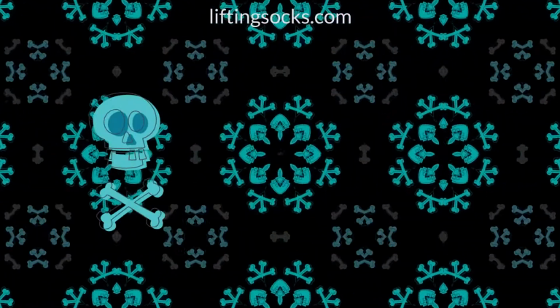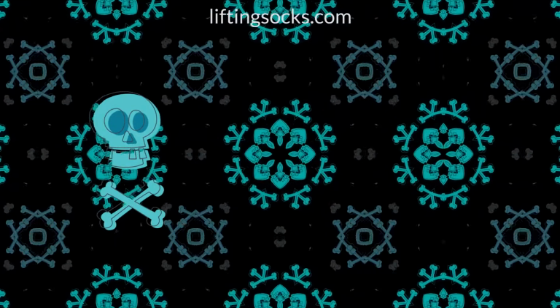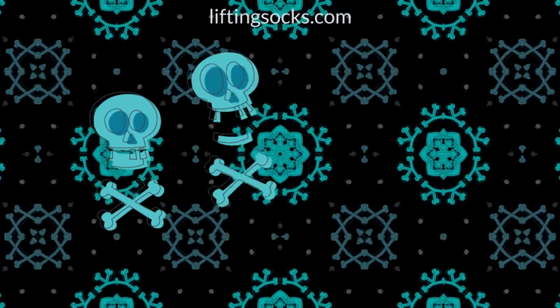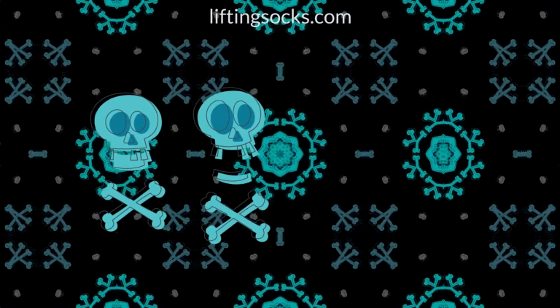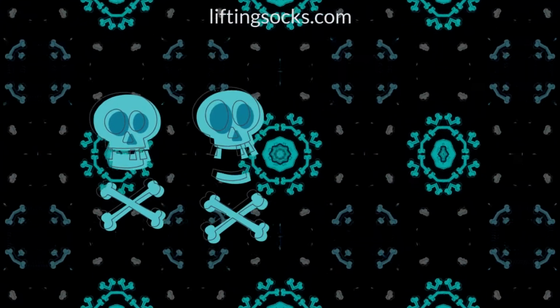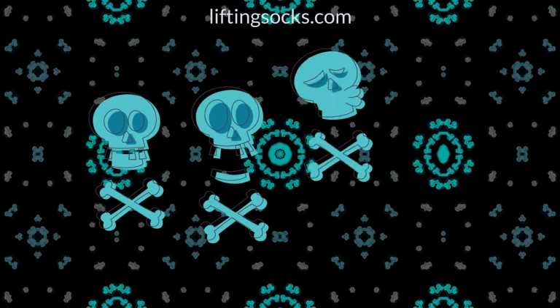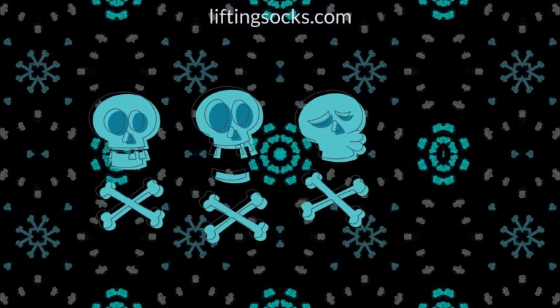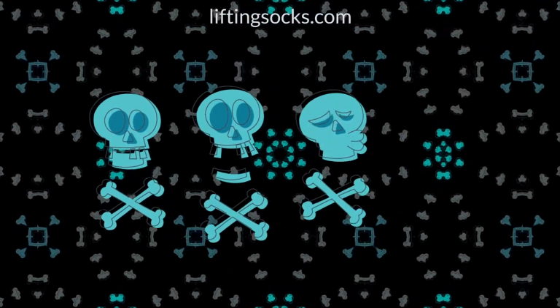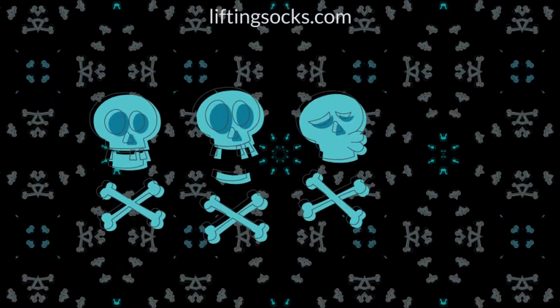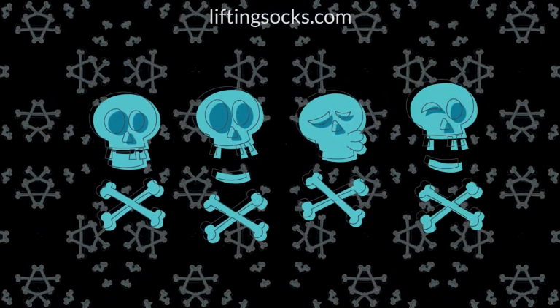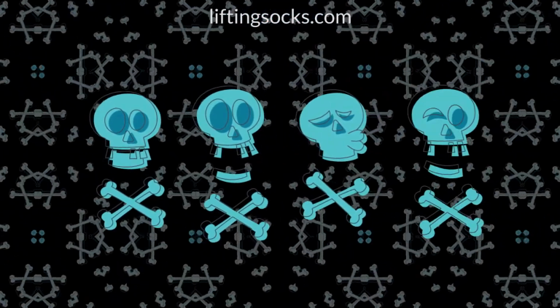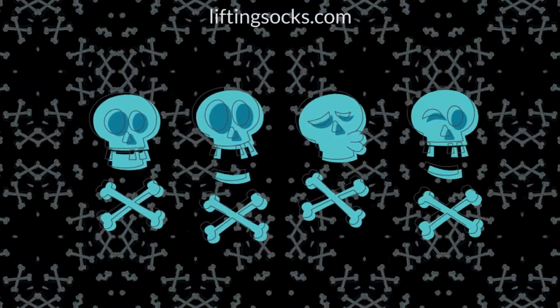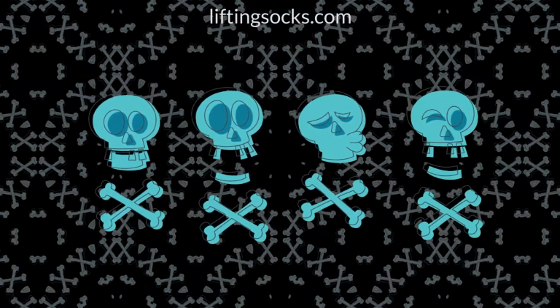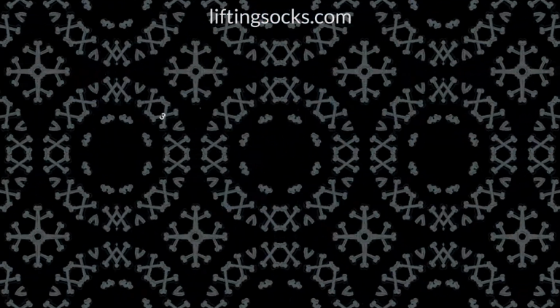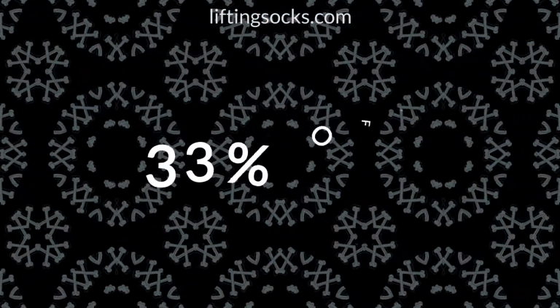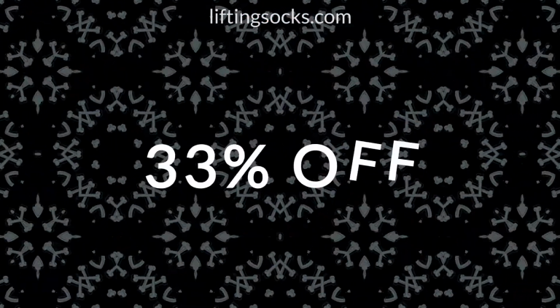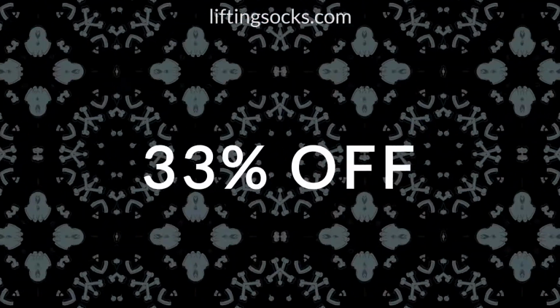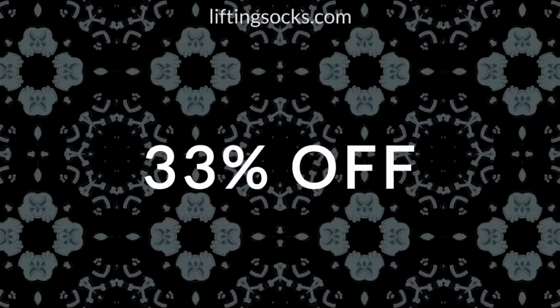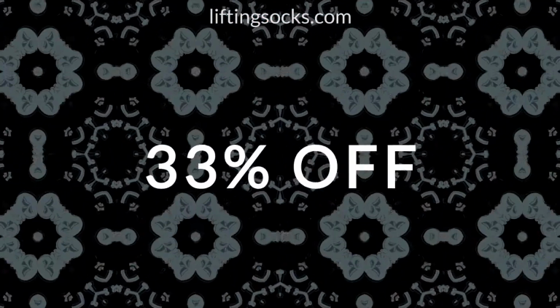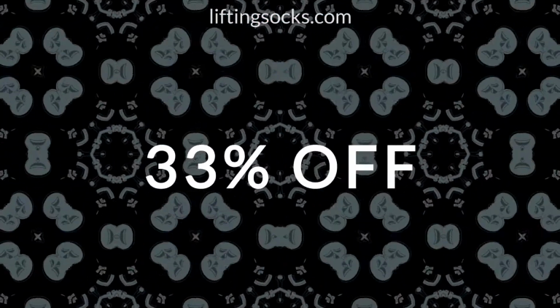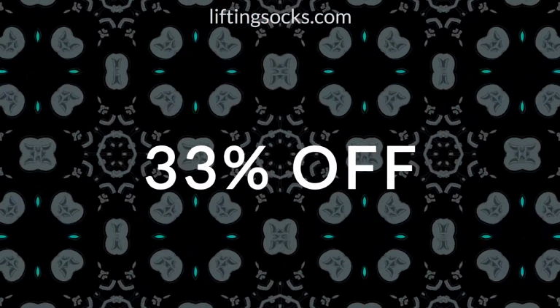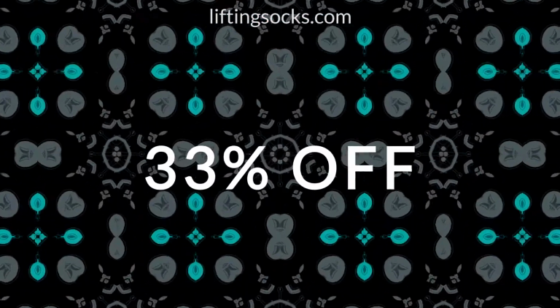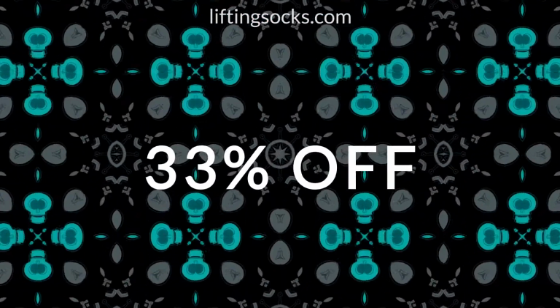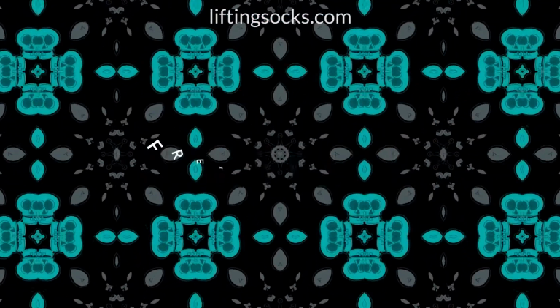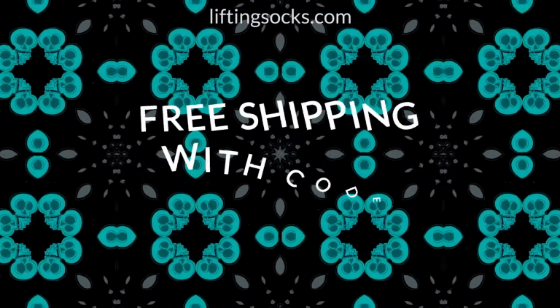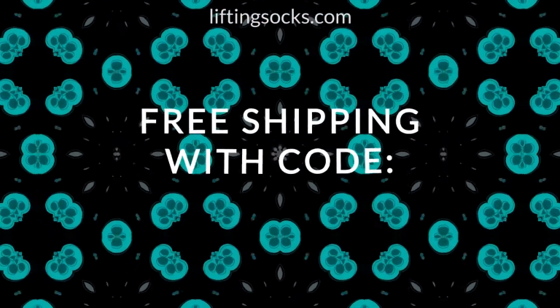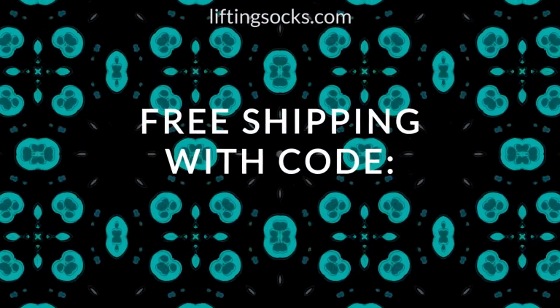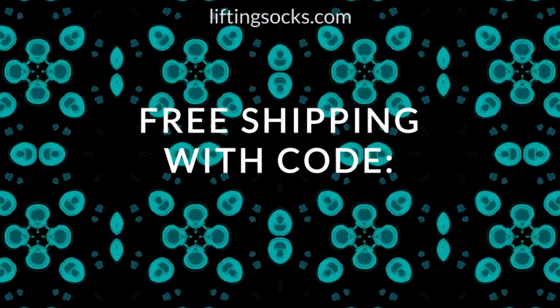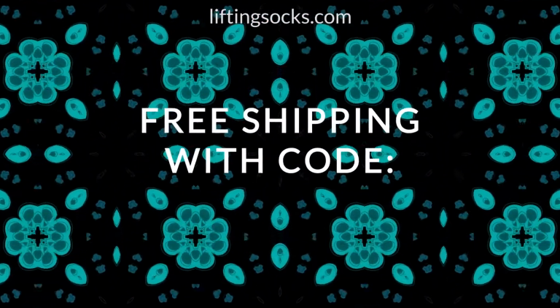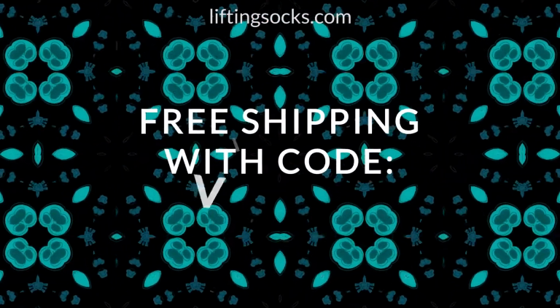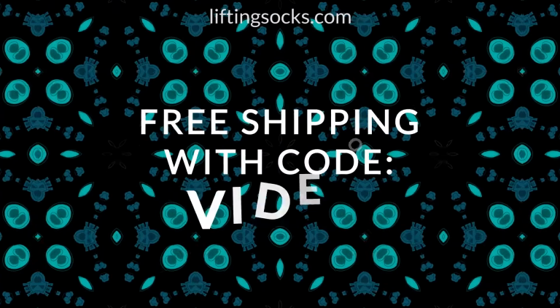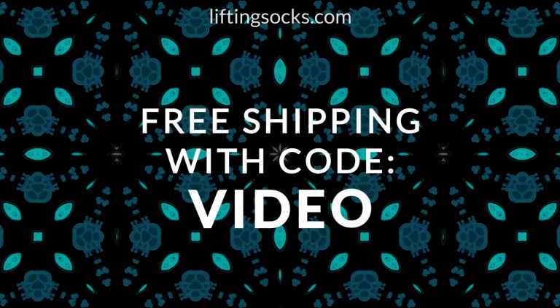Never miss our exclusive limited edition sock designs. Subscribe to get 33% off retail price and free shipping with code VIDEO.